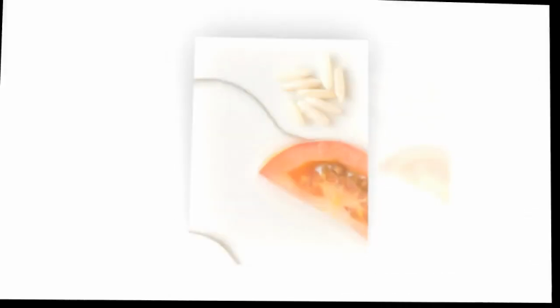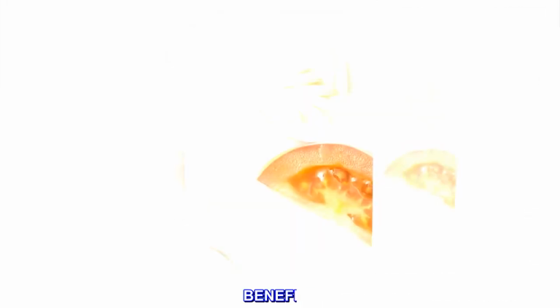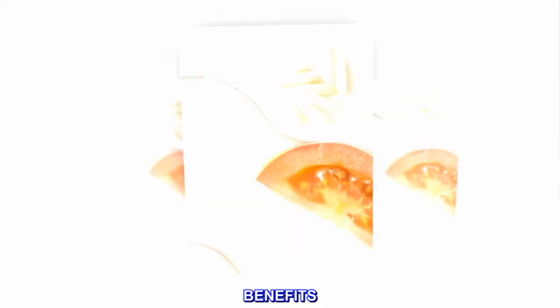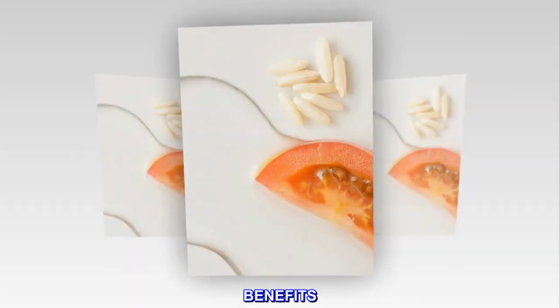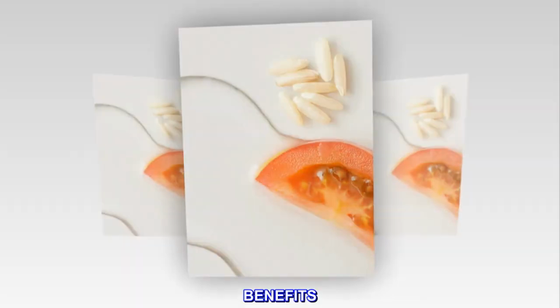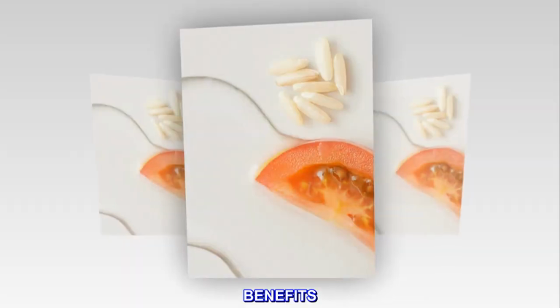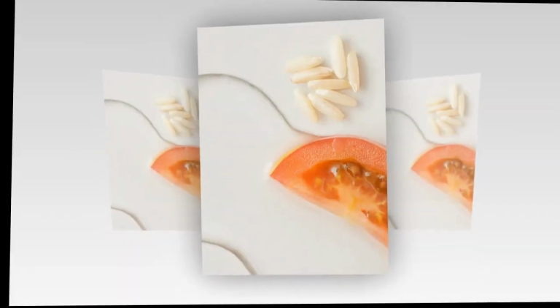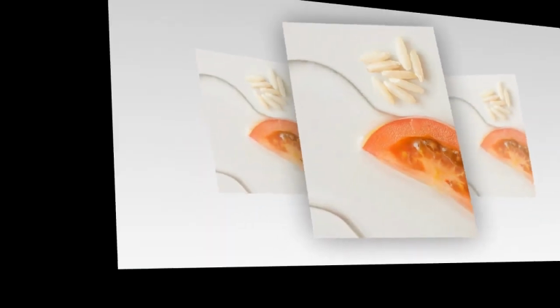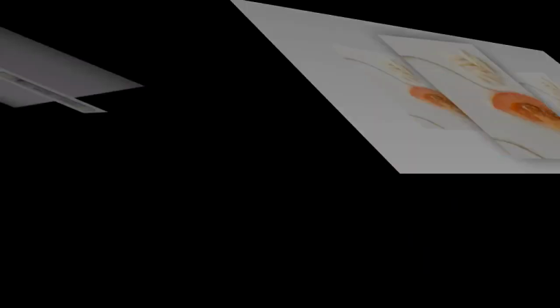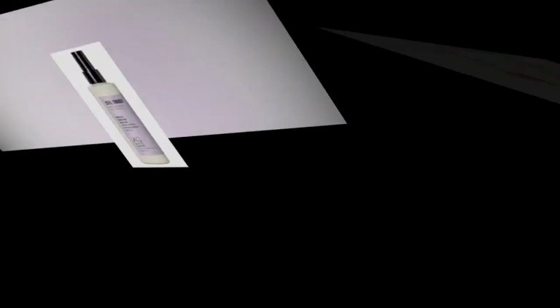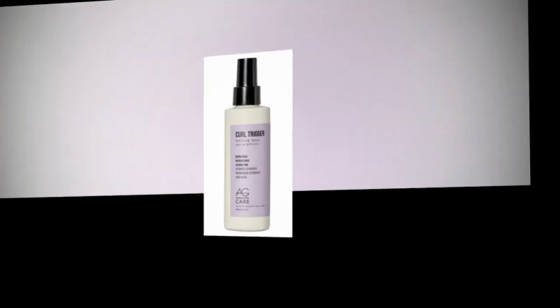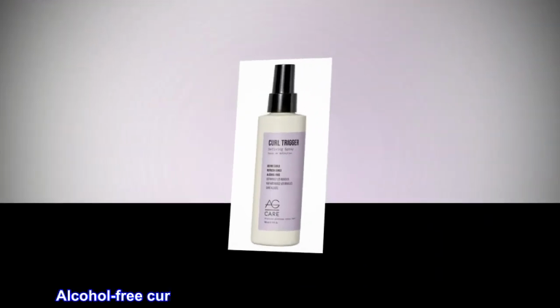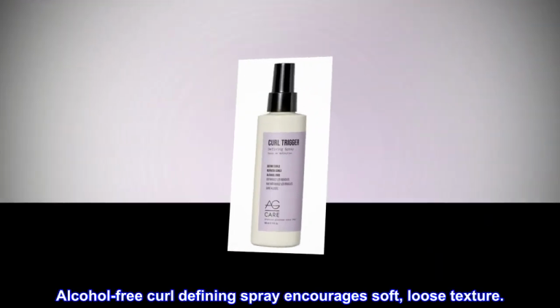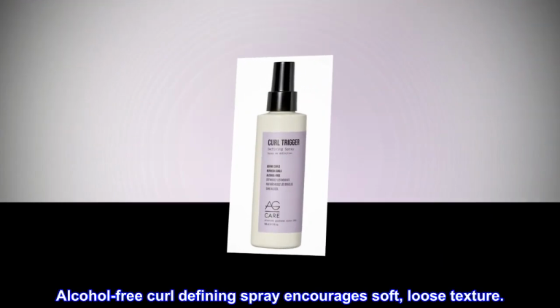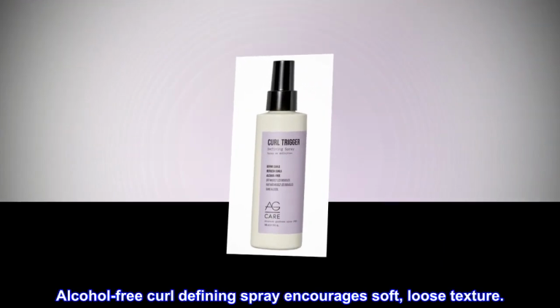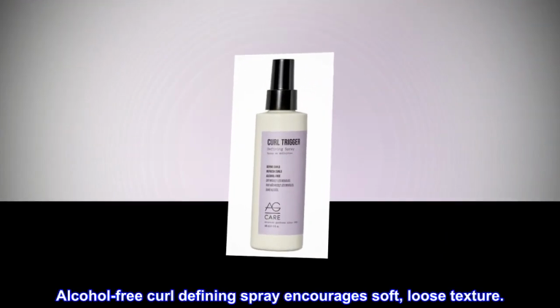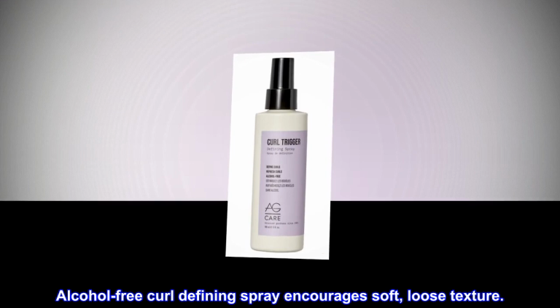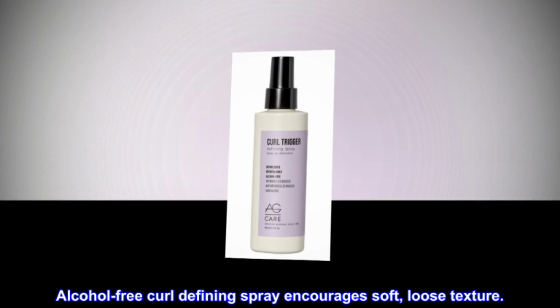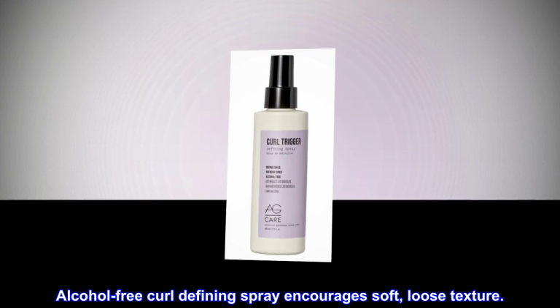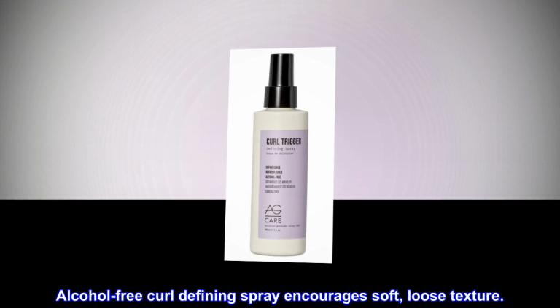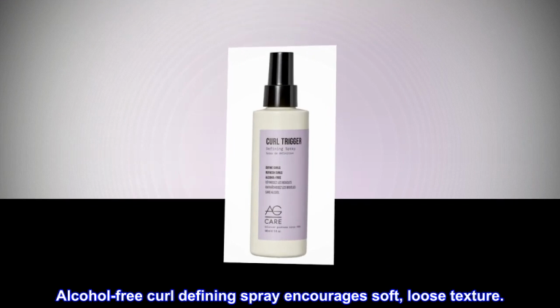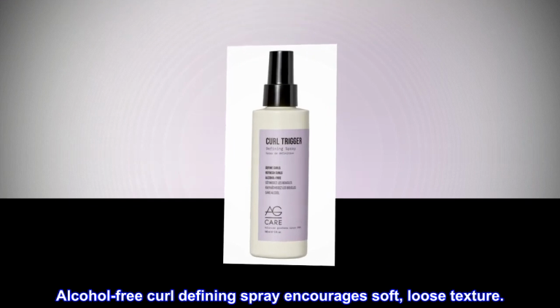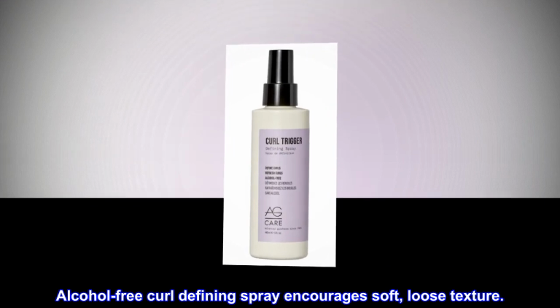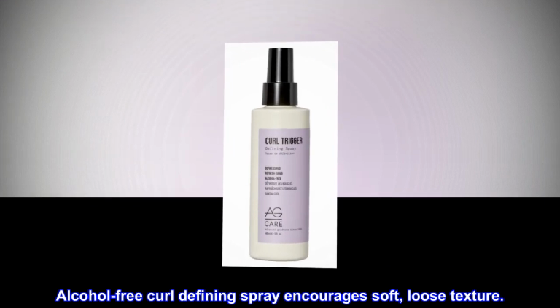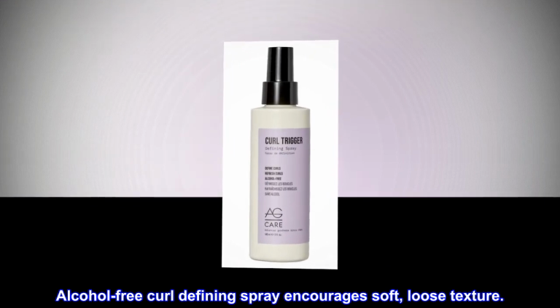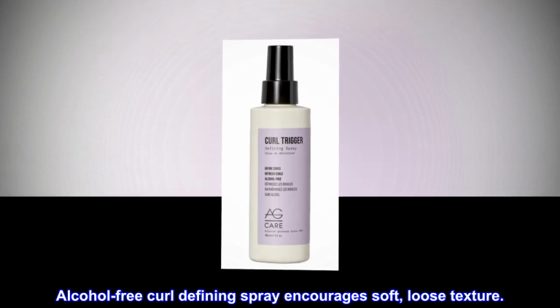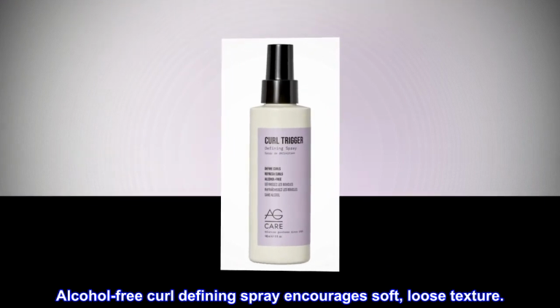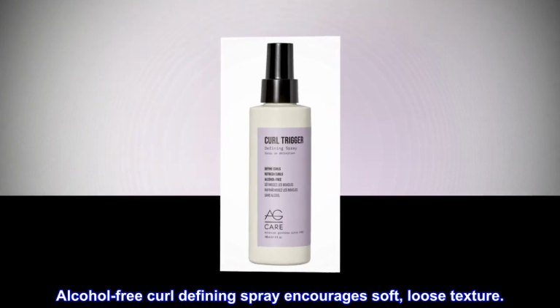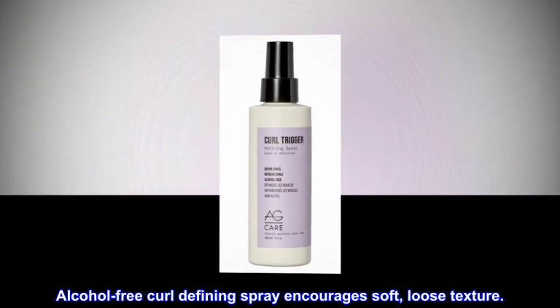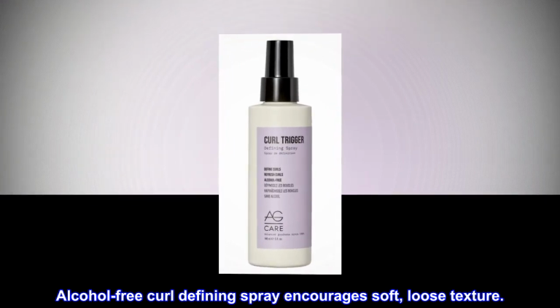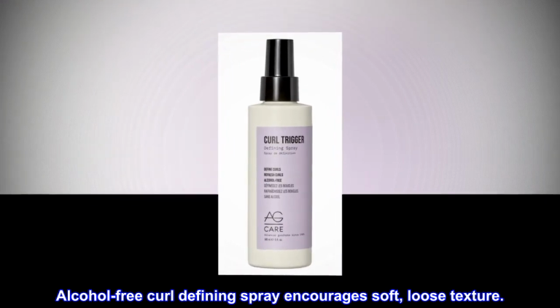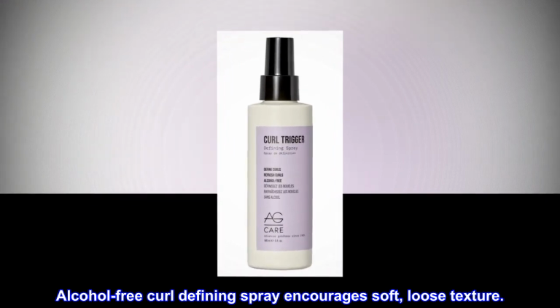Benefits. Alcohol-free curl defining spray encourages soft, loose texture.